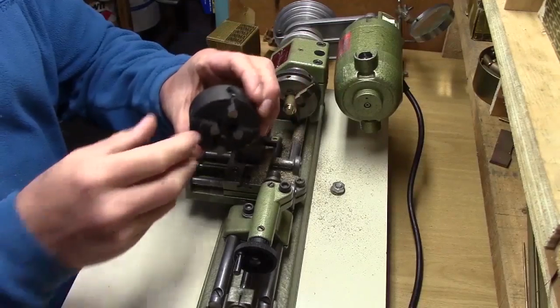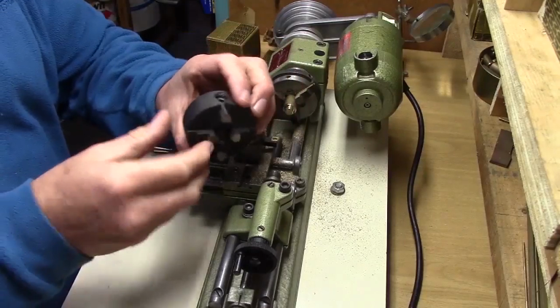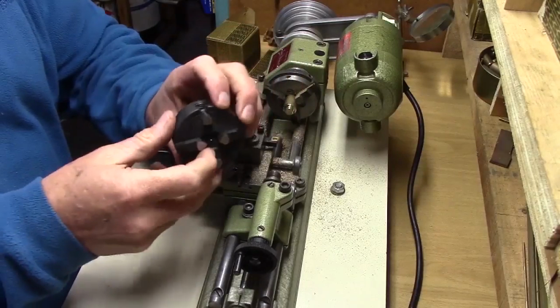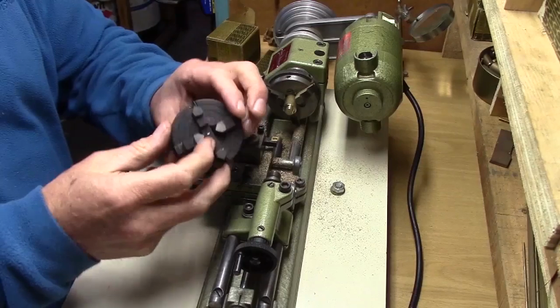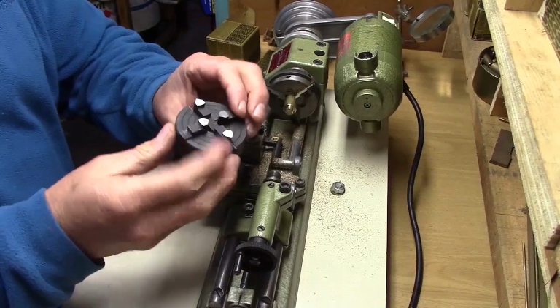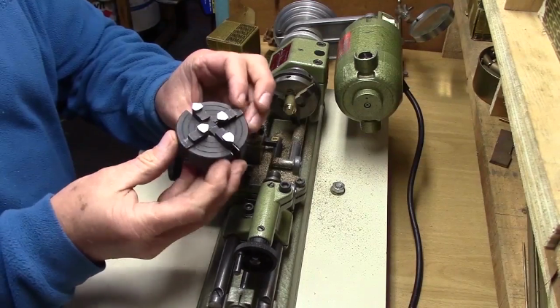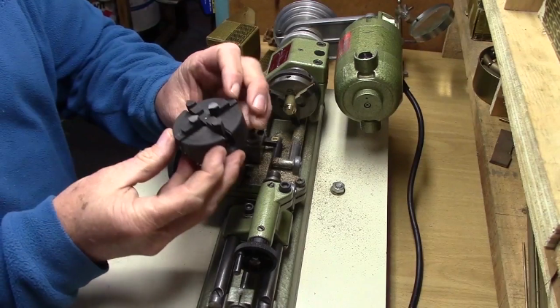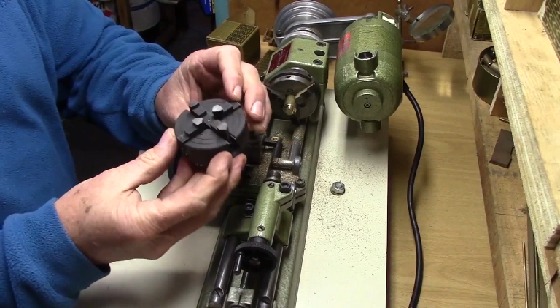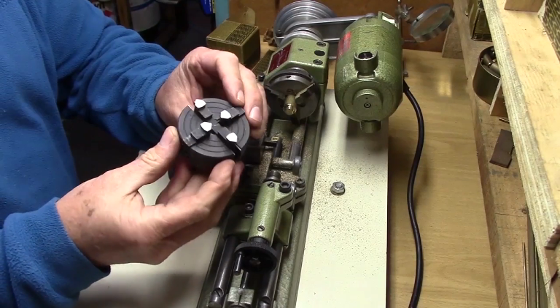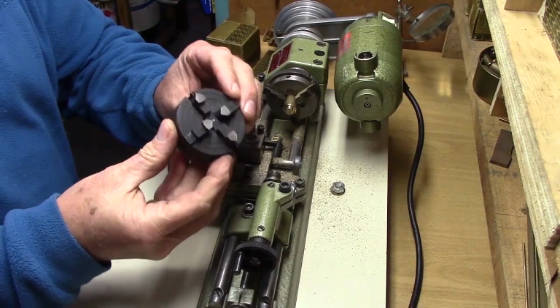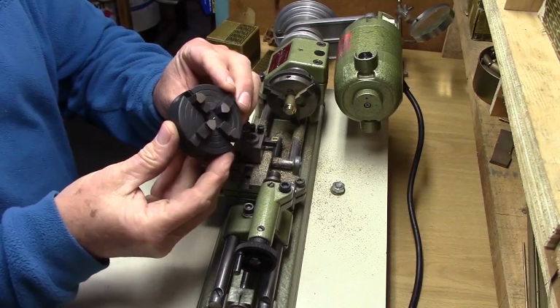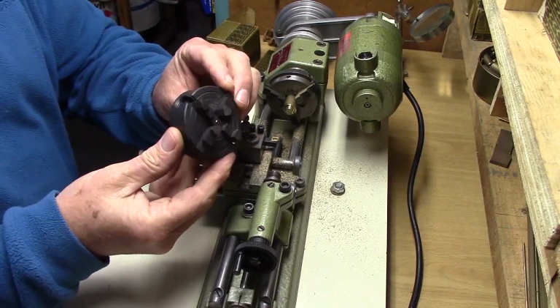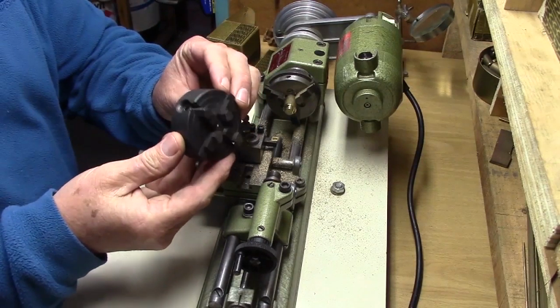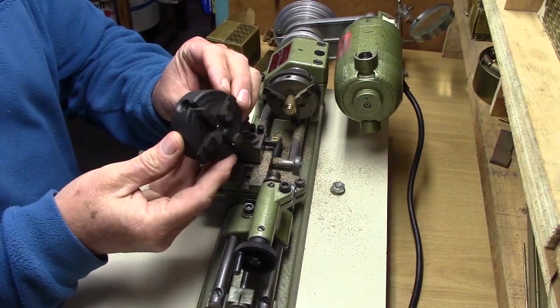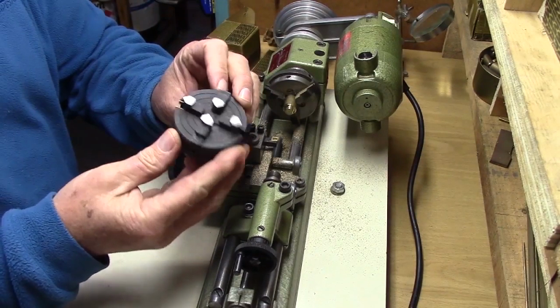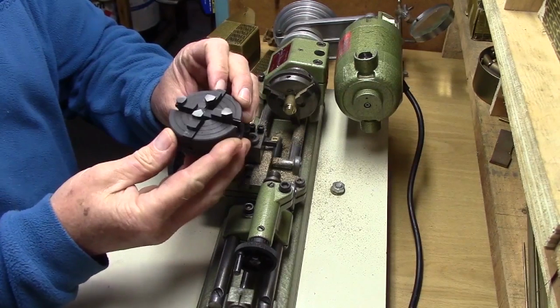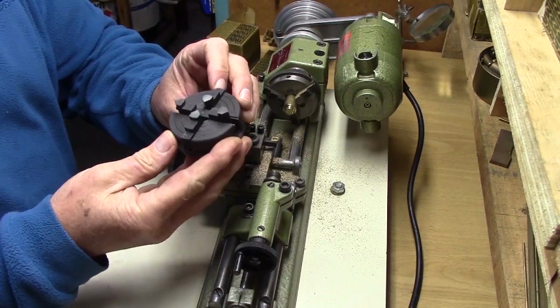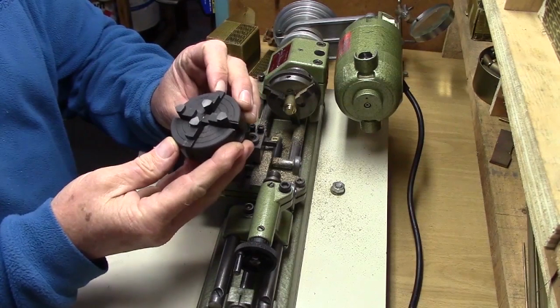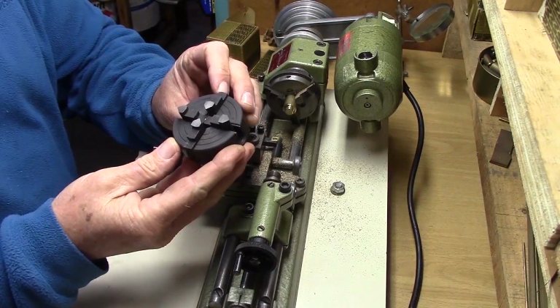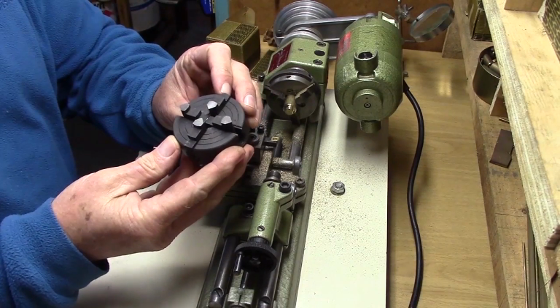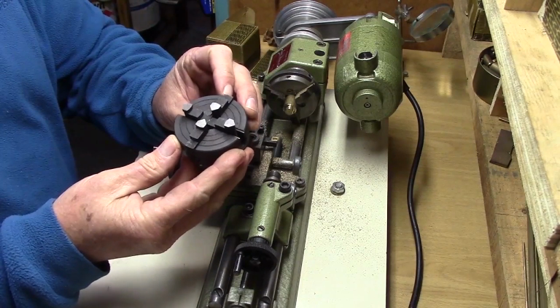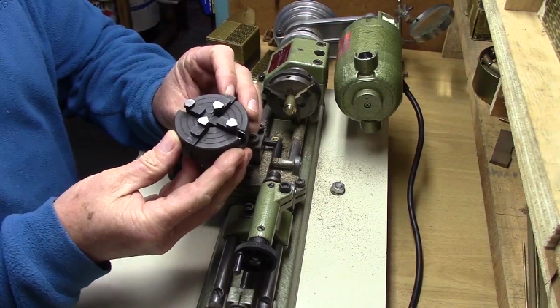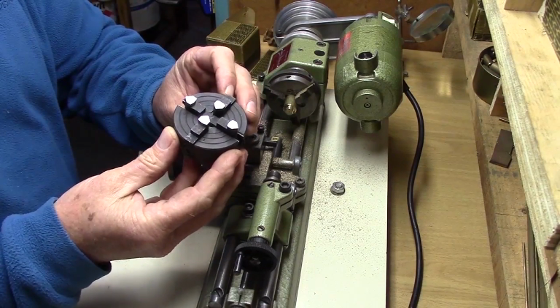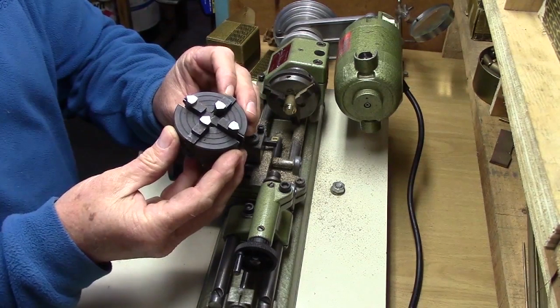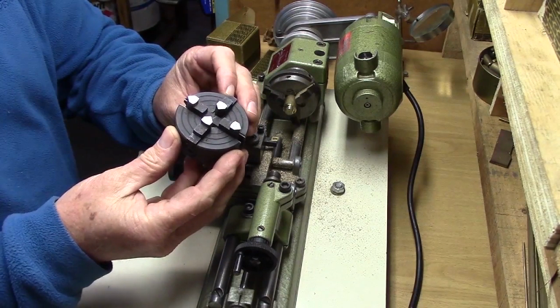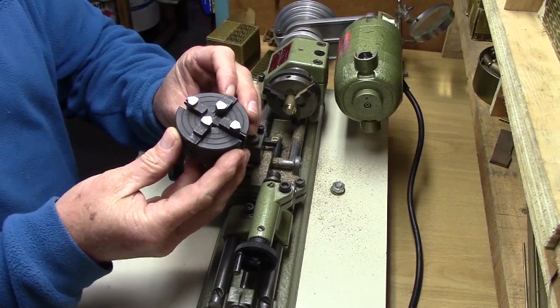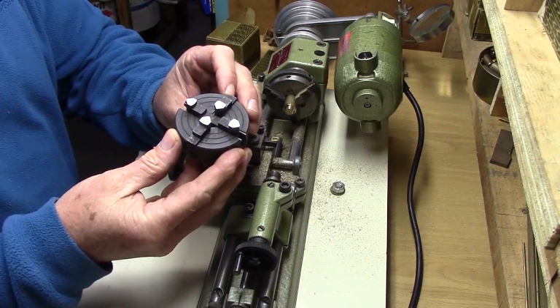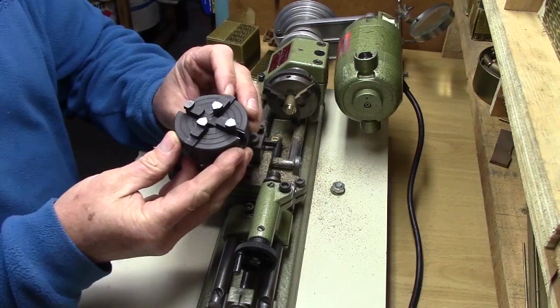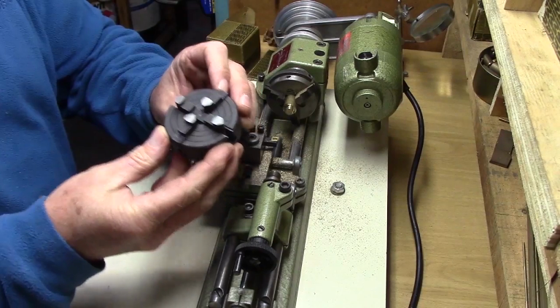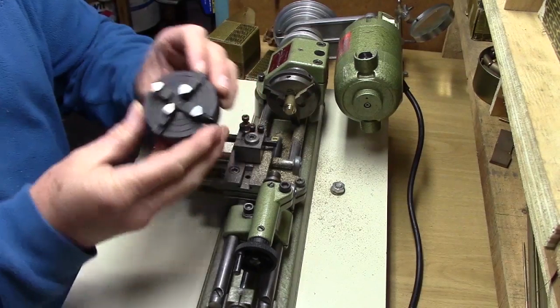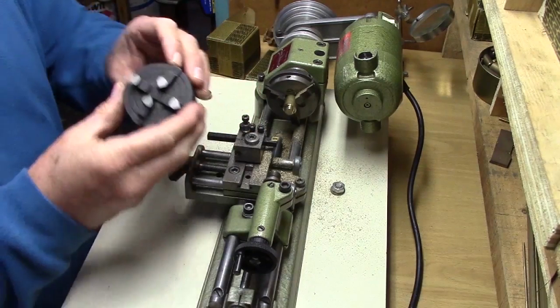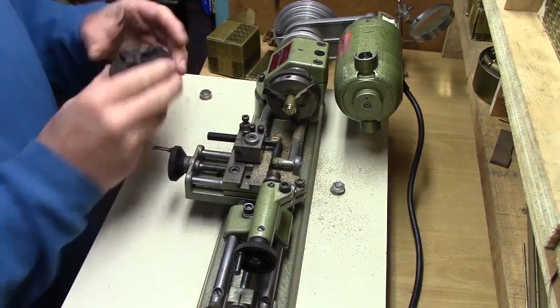This is the Unimat 4-jaw chuck, used to hold irregular shaped work. The chuck jaws can also be reversed.